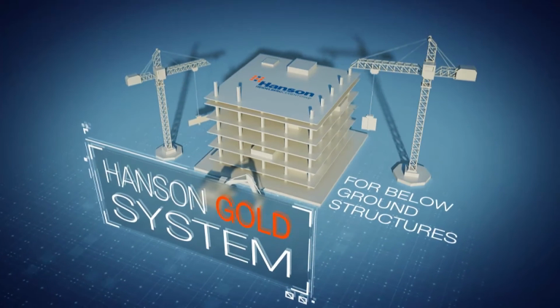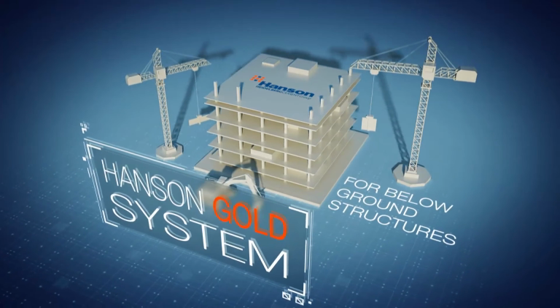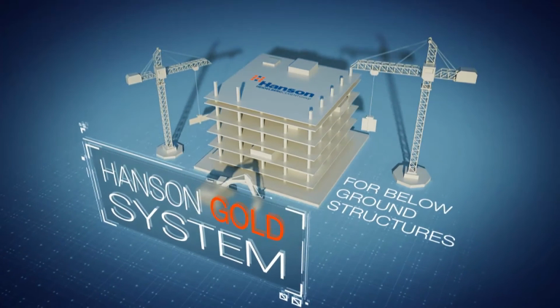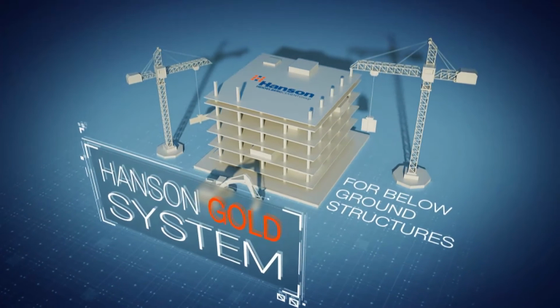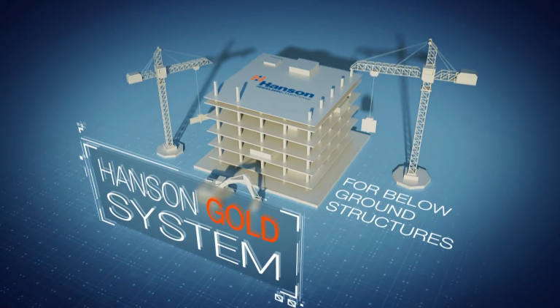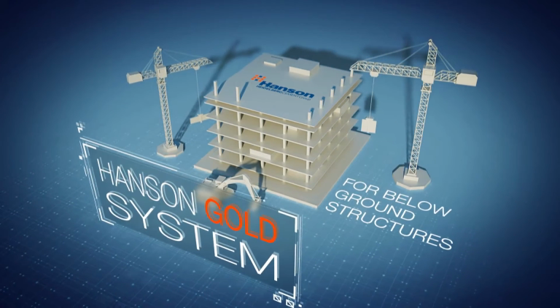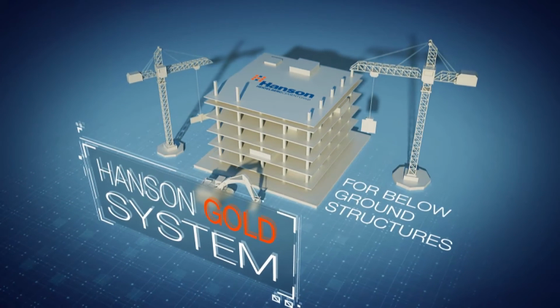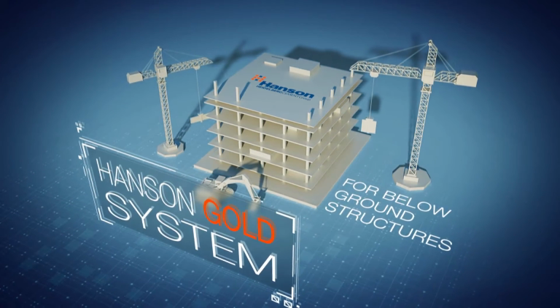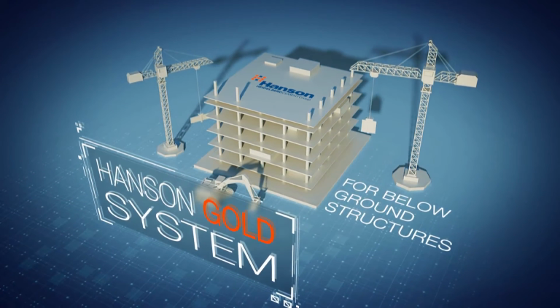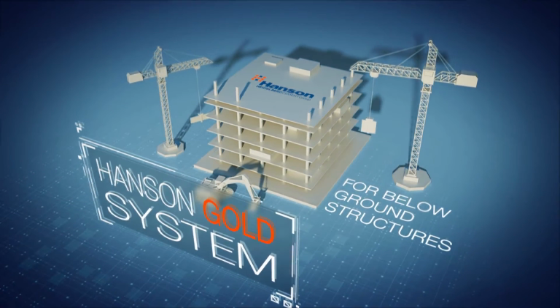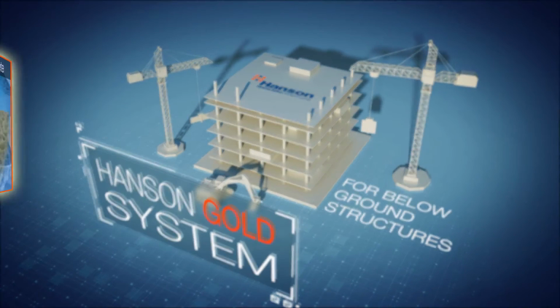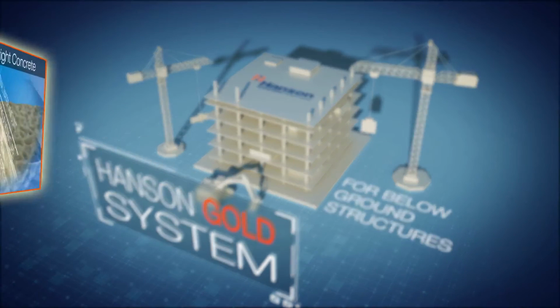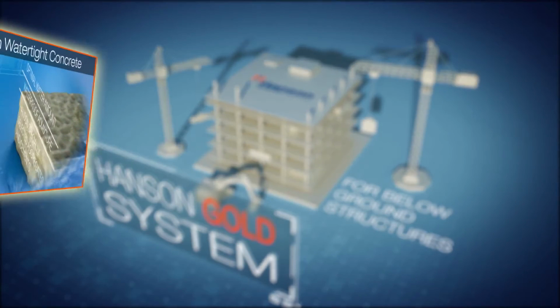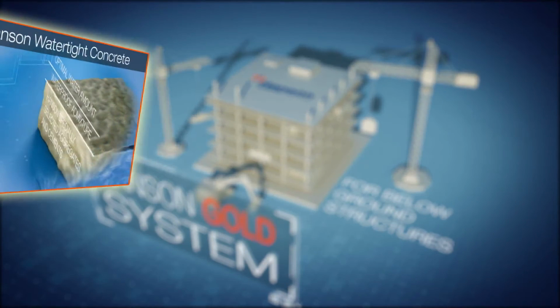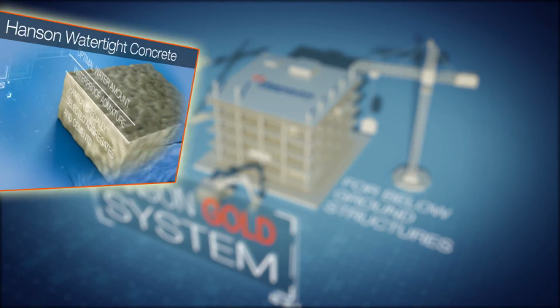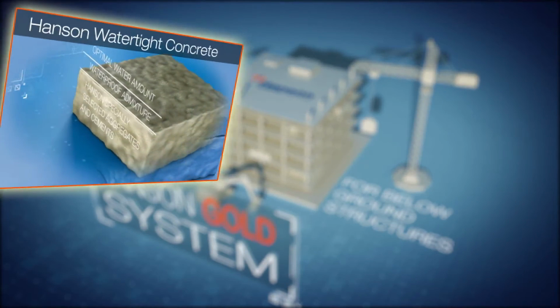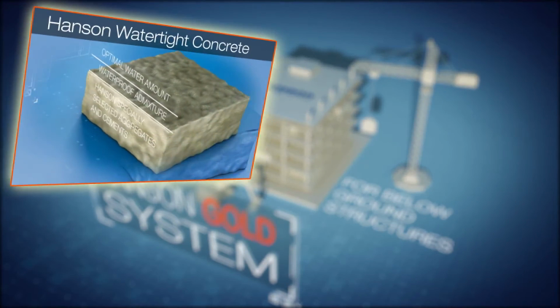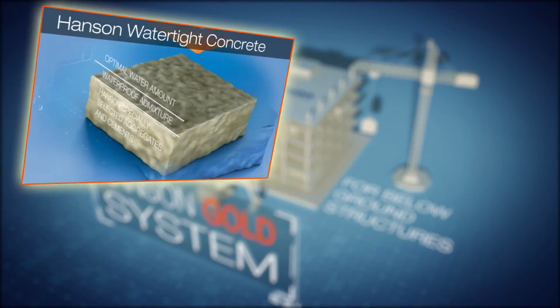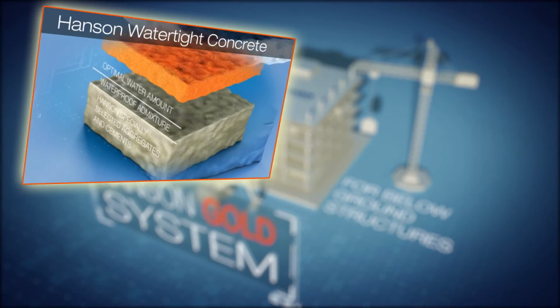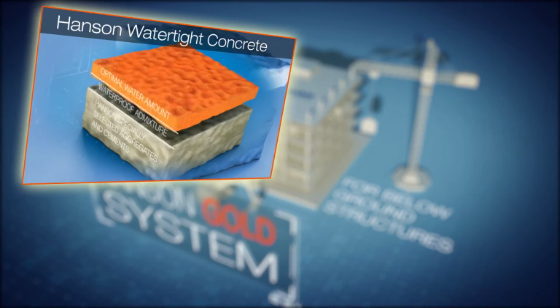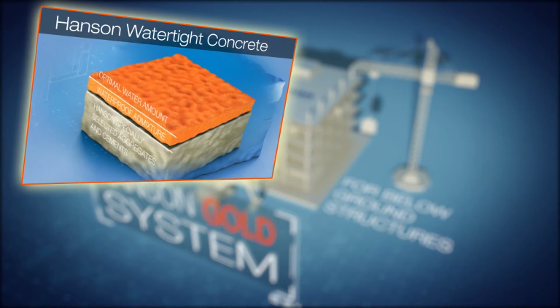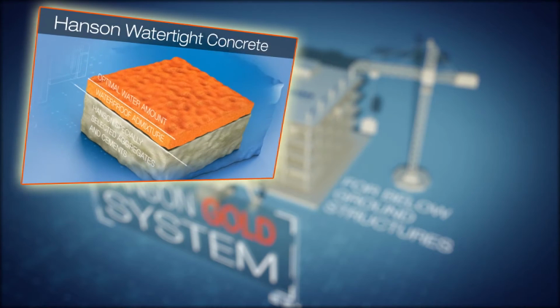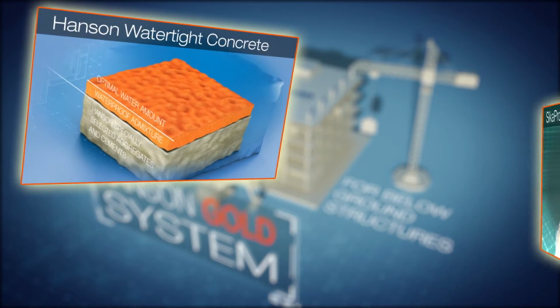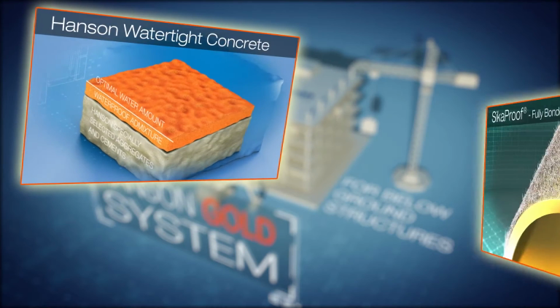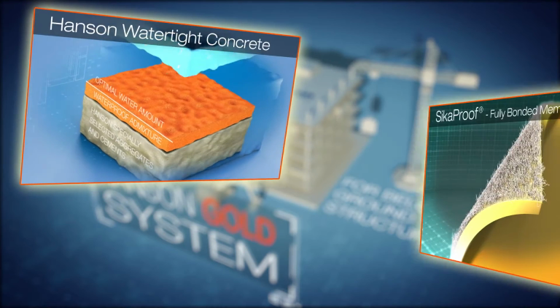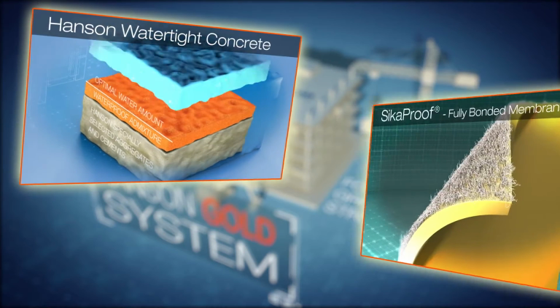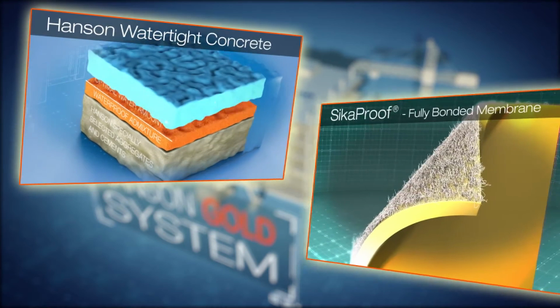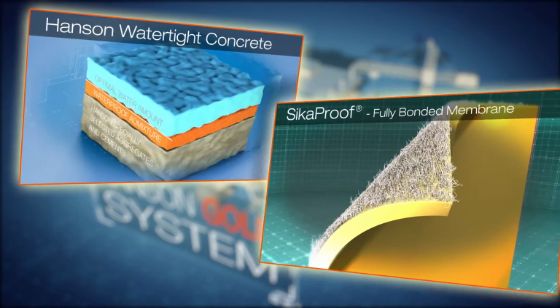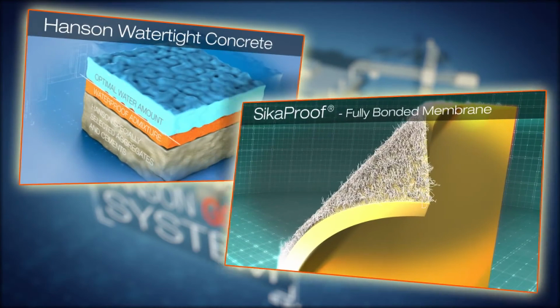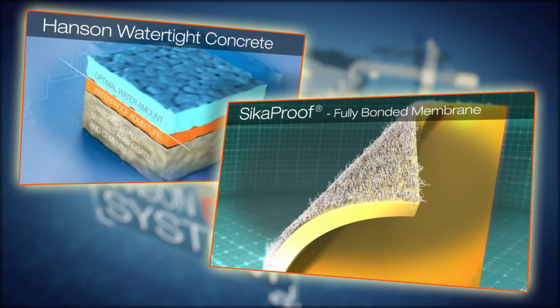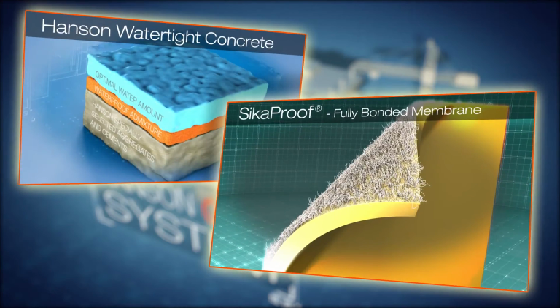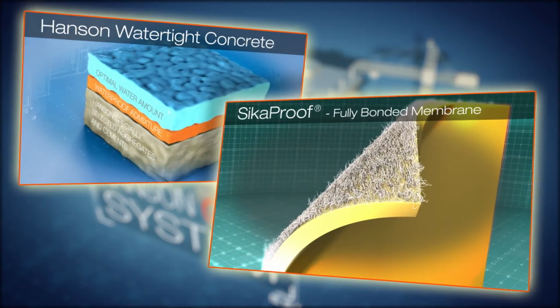We hope you found this video helpful. Thank you for your interest in the Hansen Gold waterproofing system.